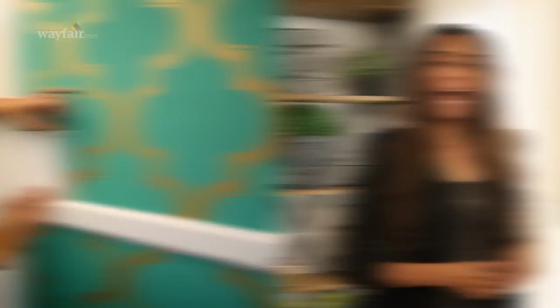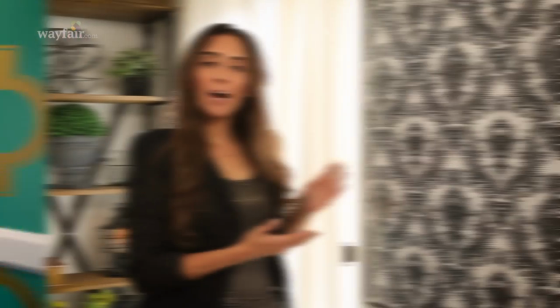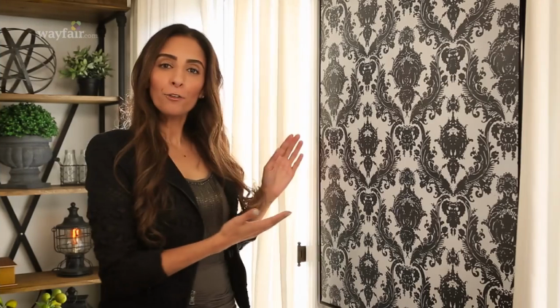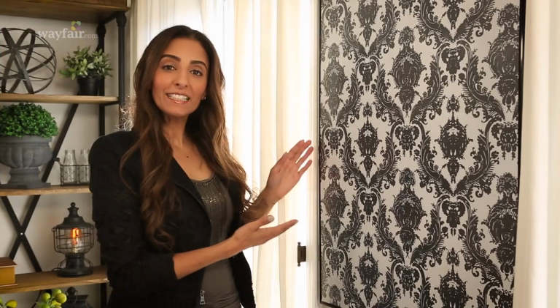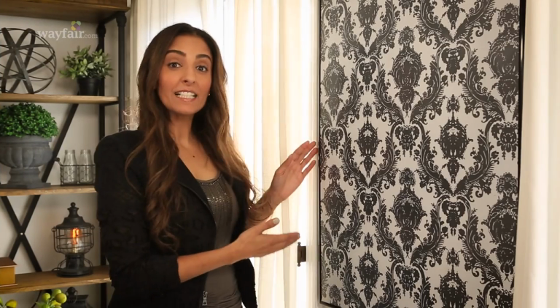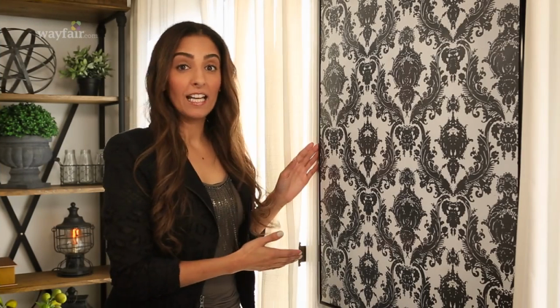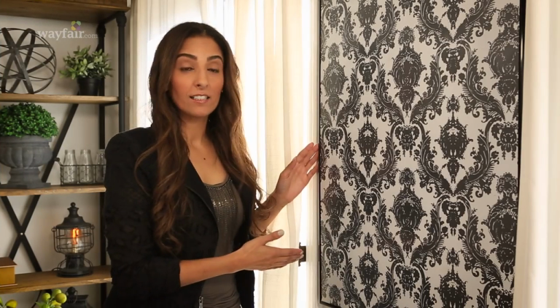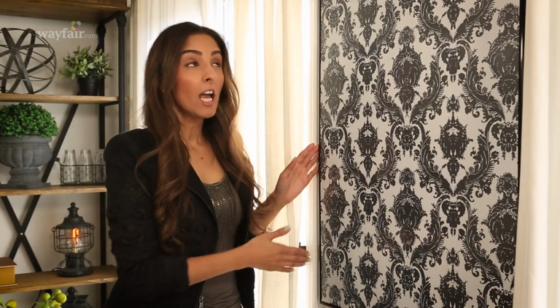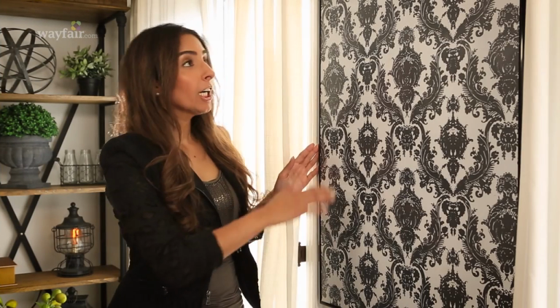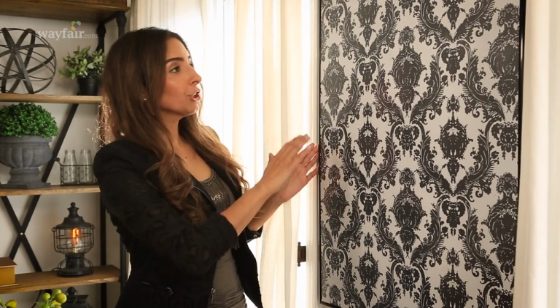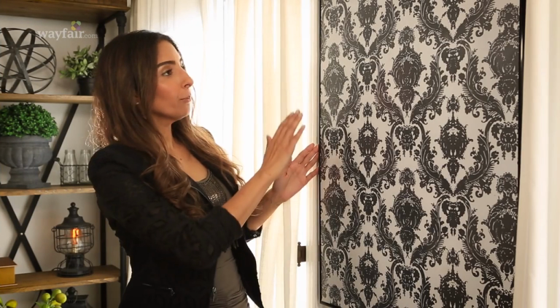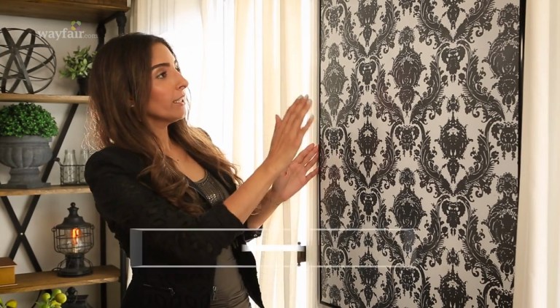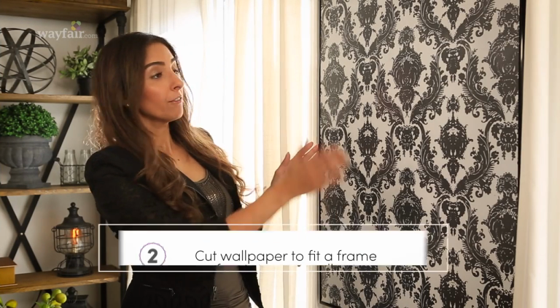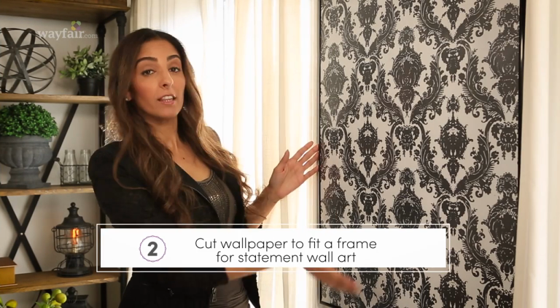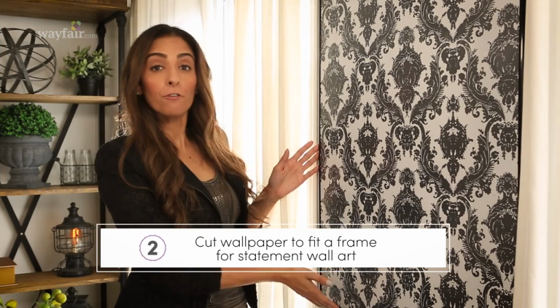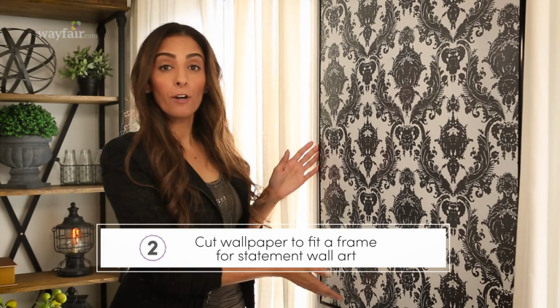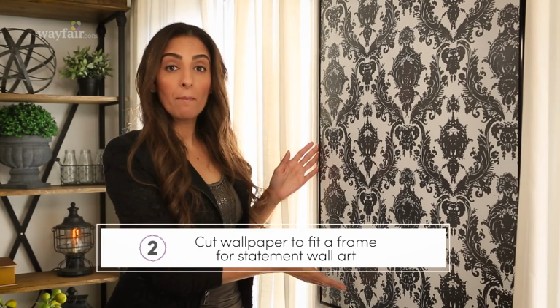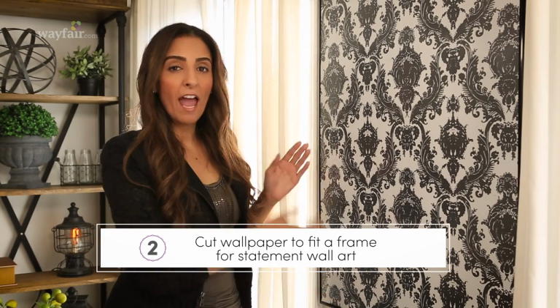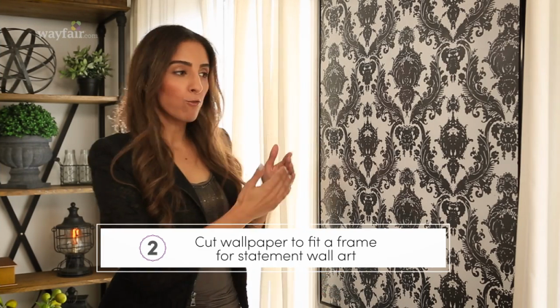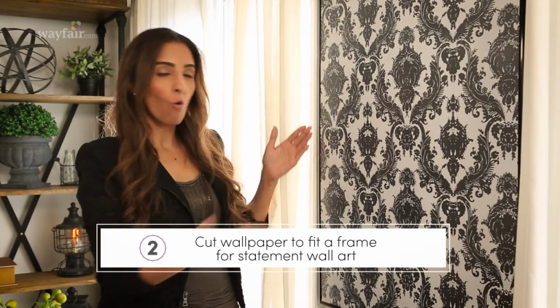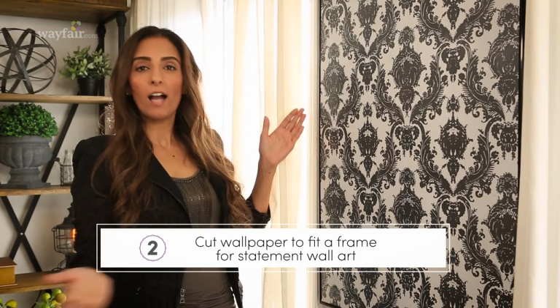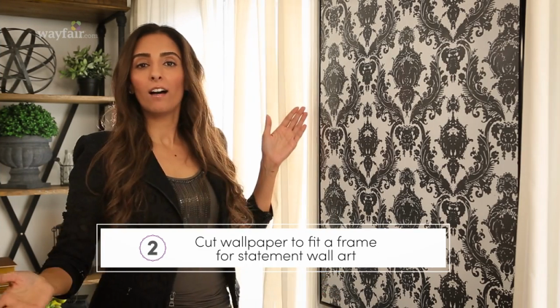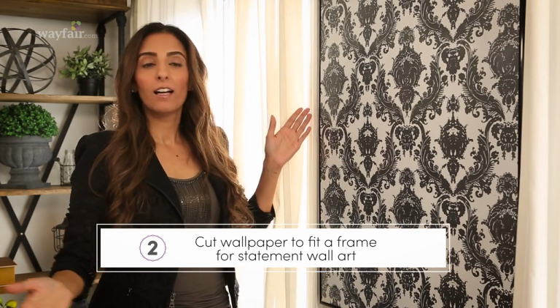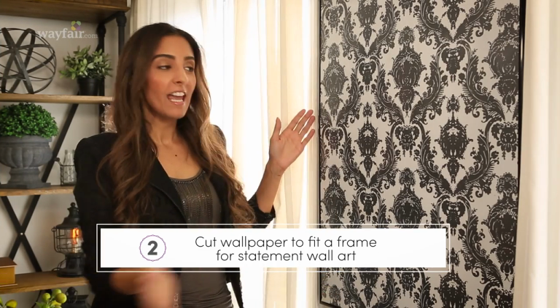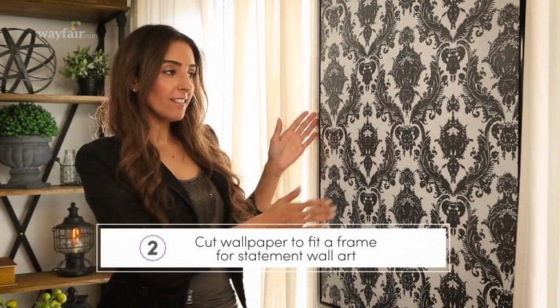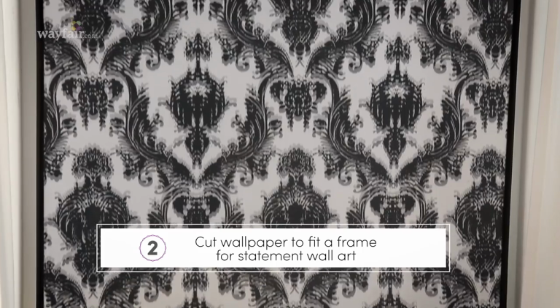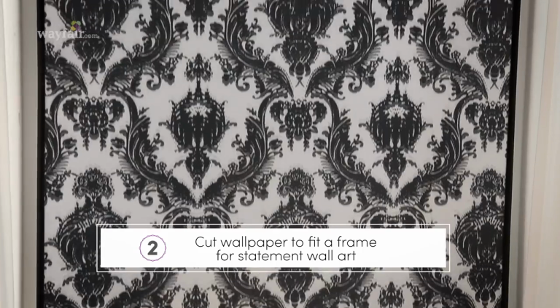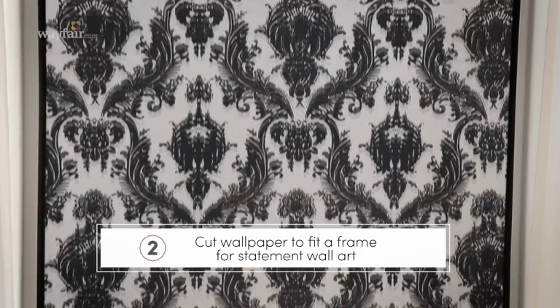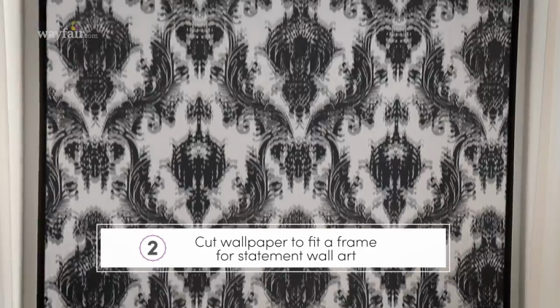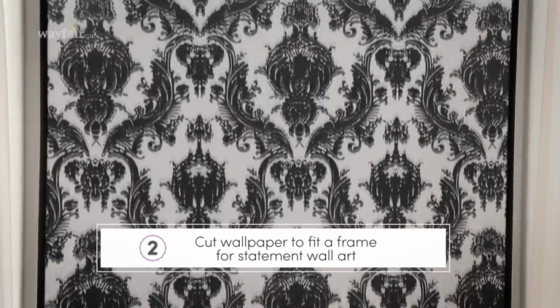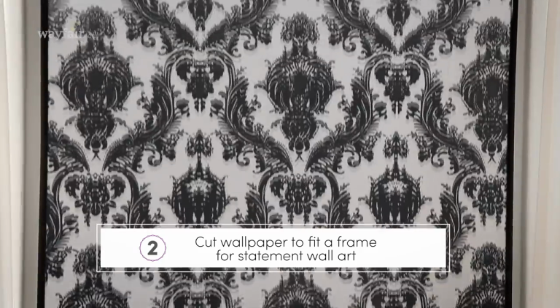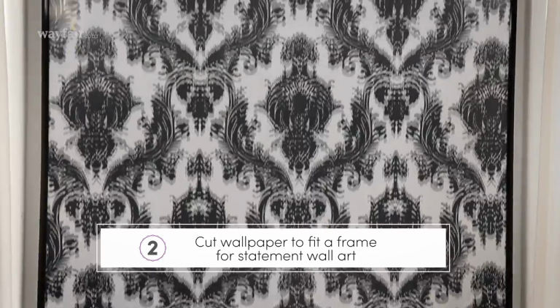How great is this? Cut your print to fit the frame and voilà — instant wall art.